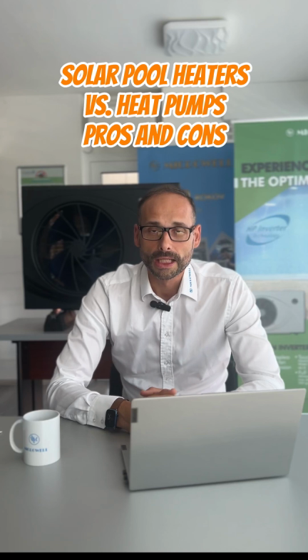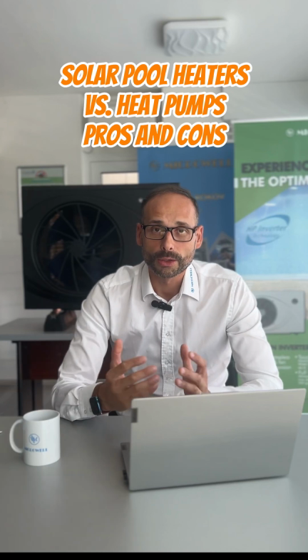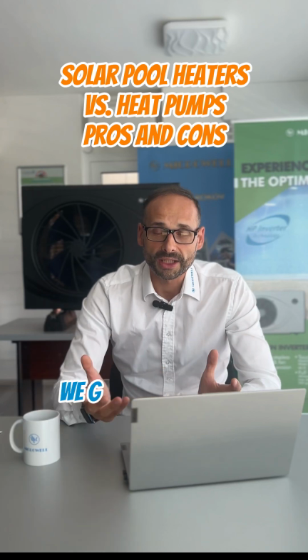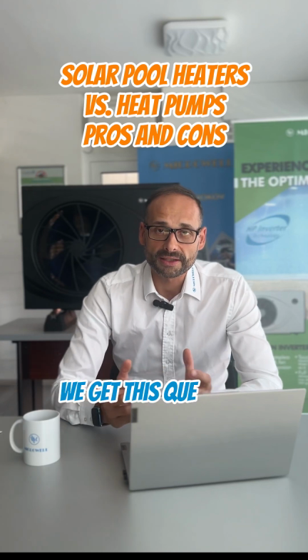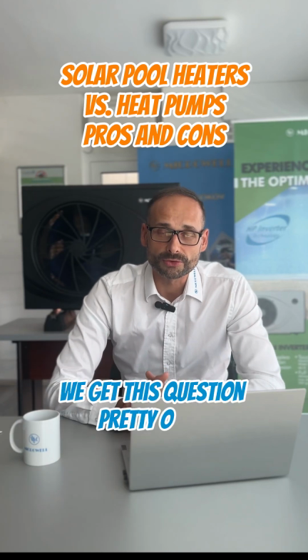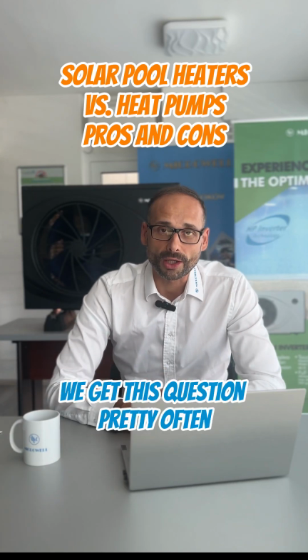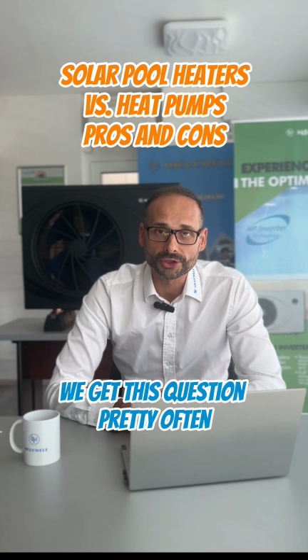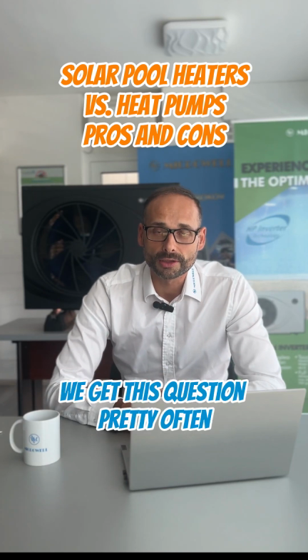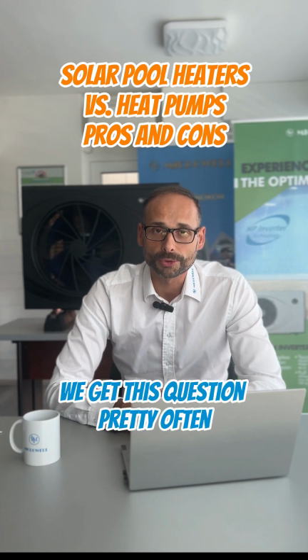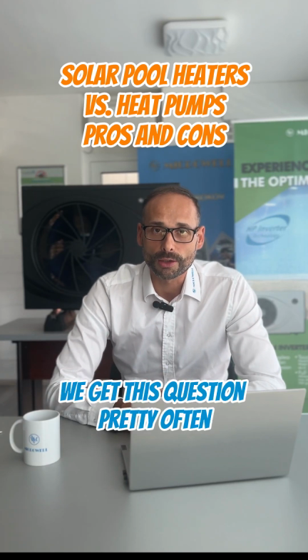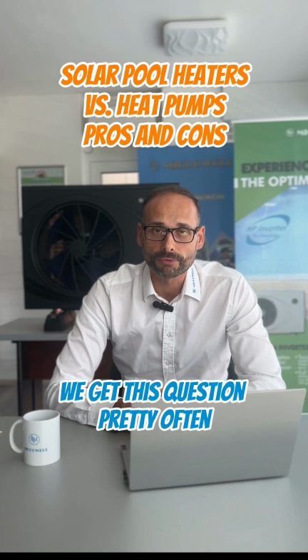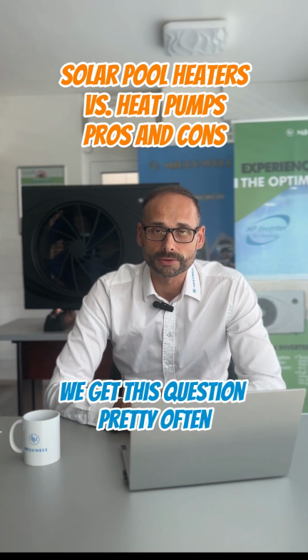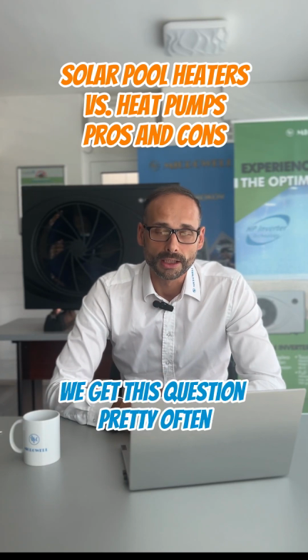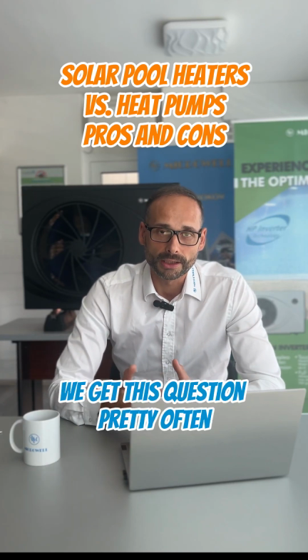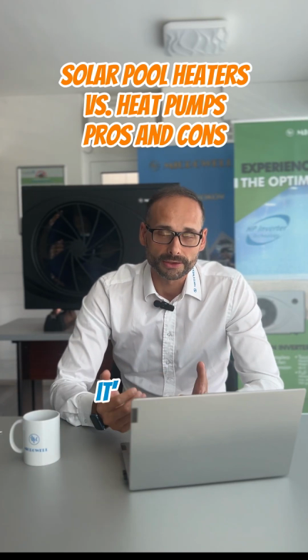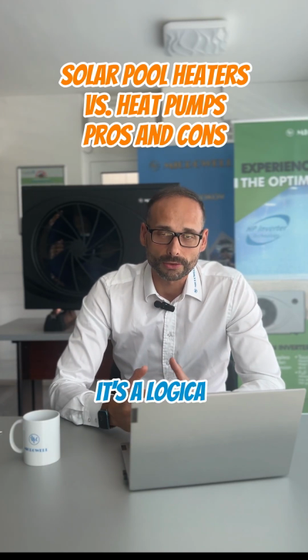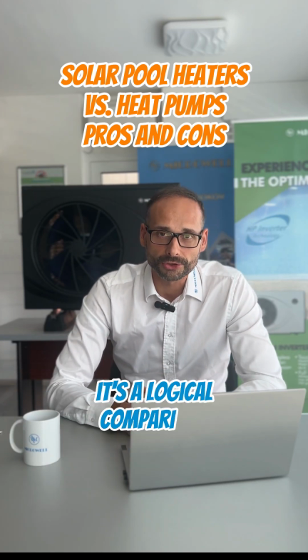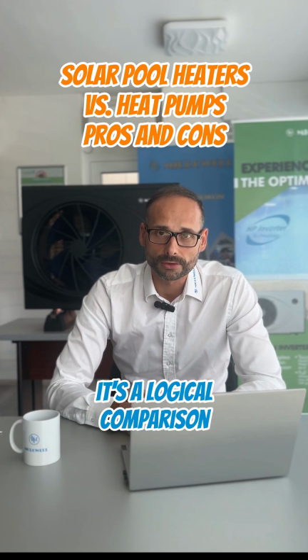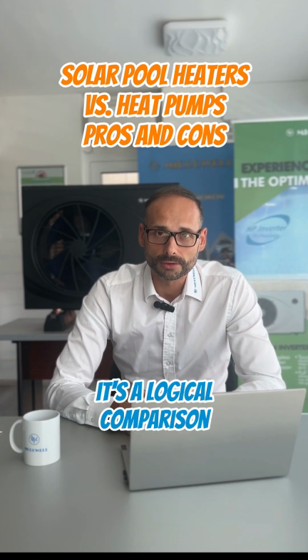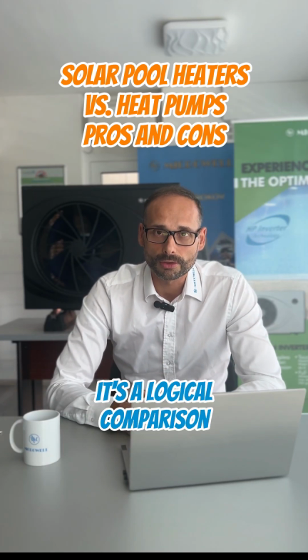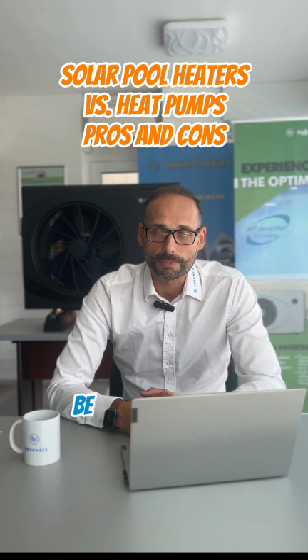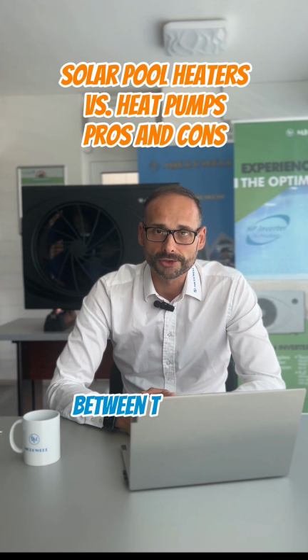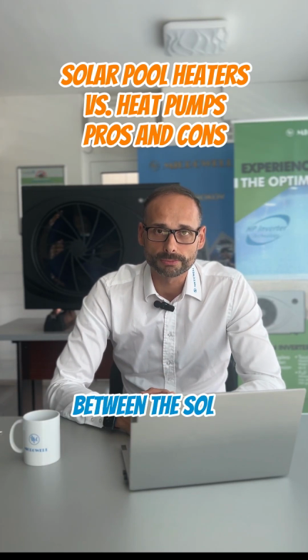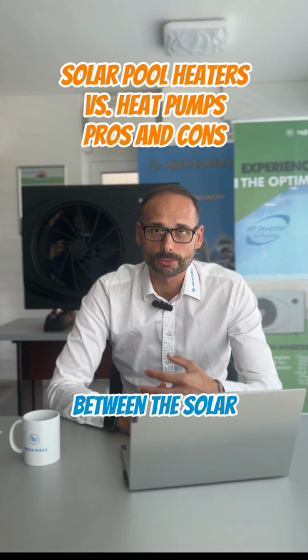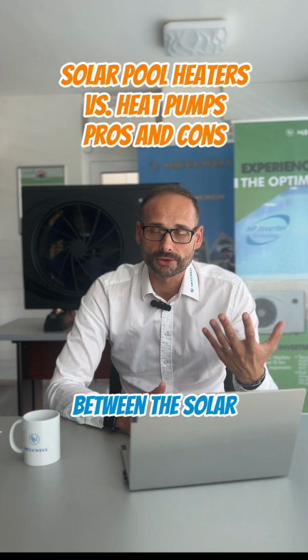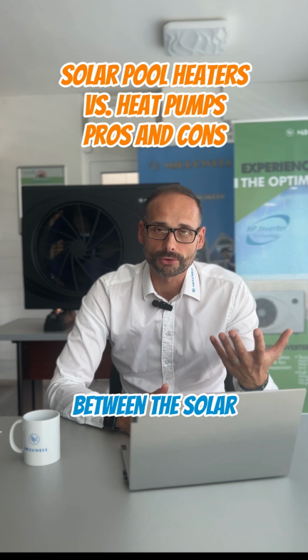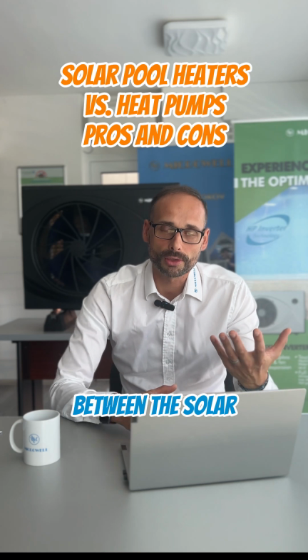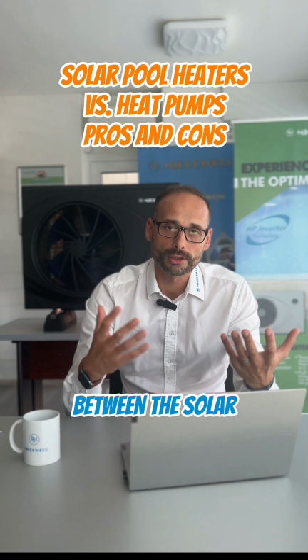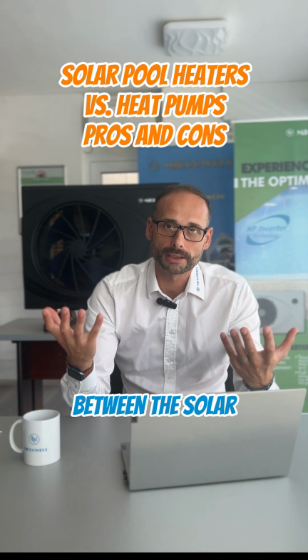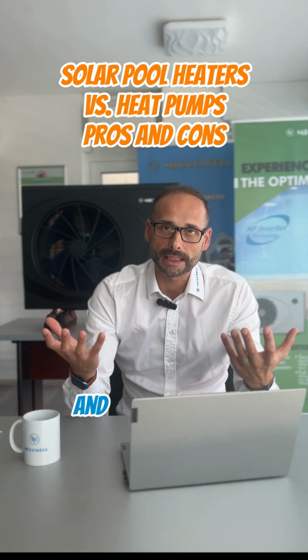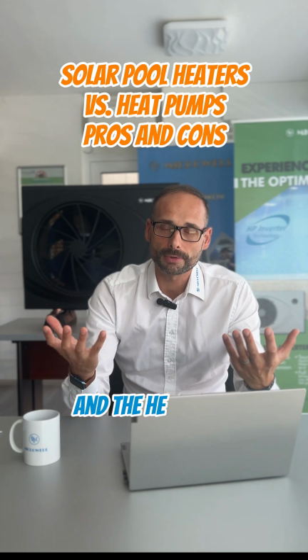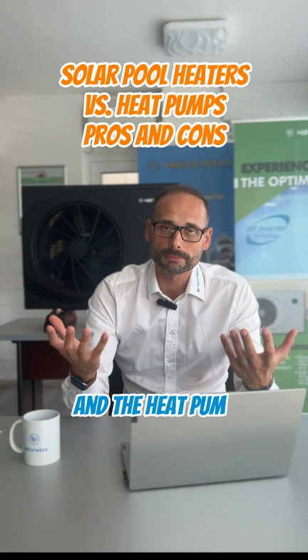We get this question pretty often. It's a logical comparison between the solar and the heat pump.